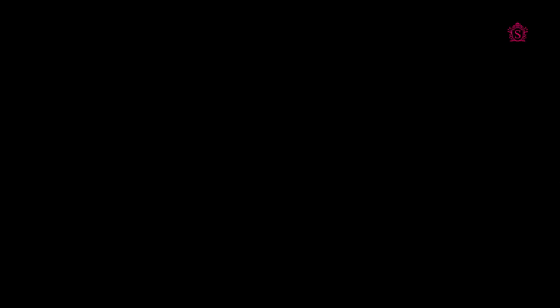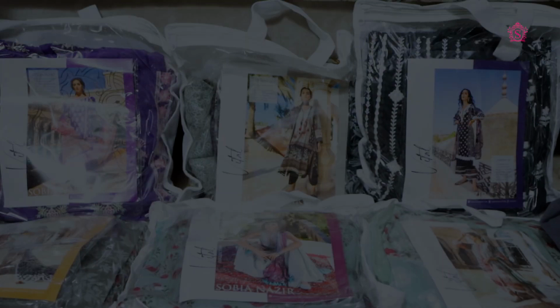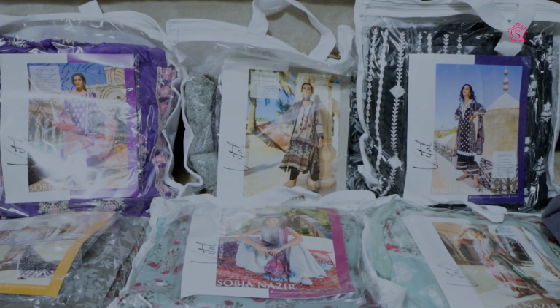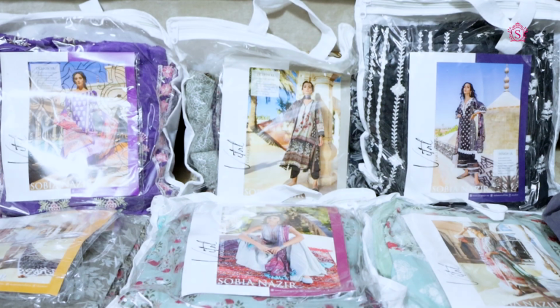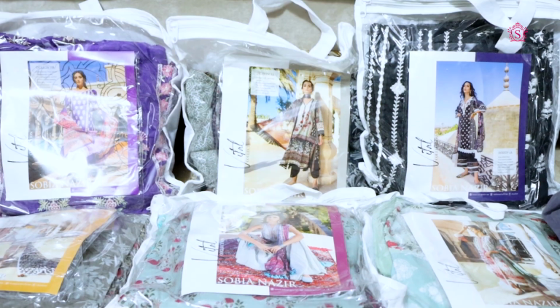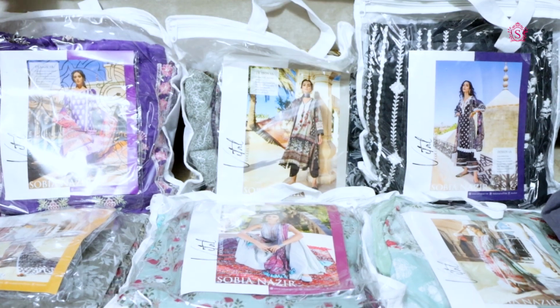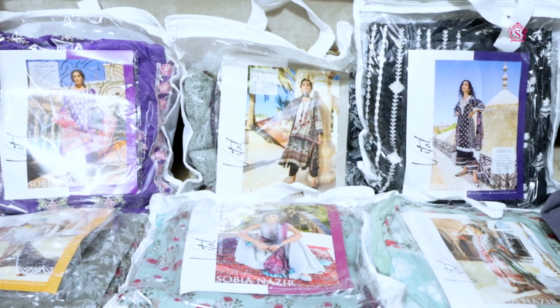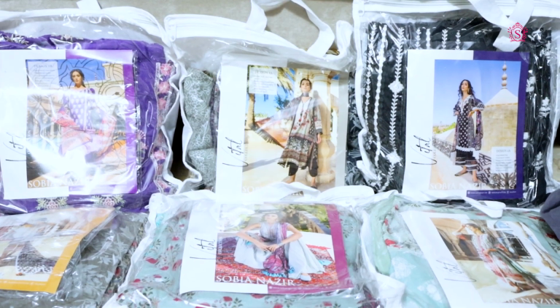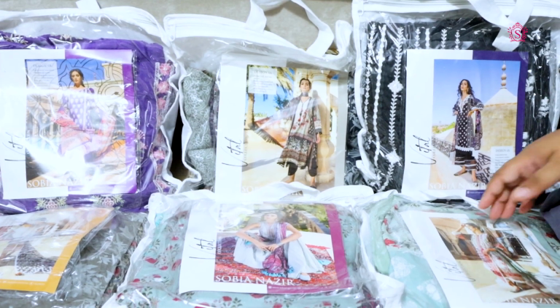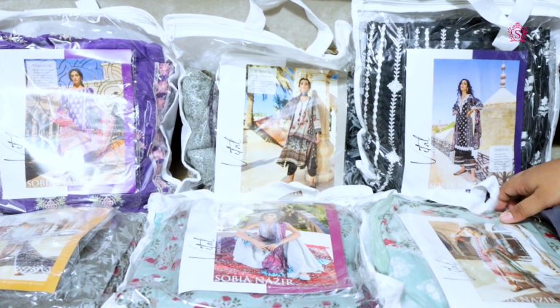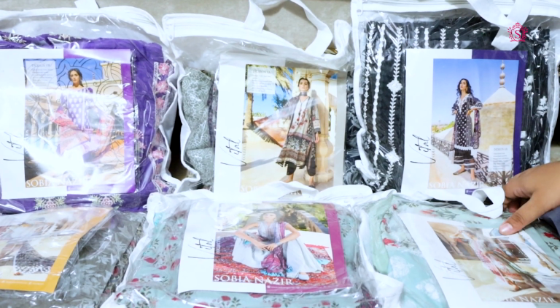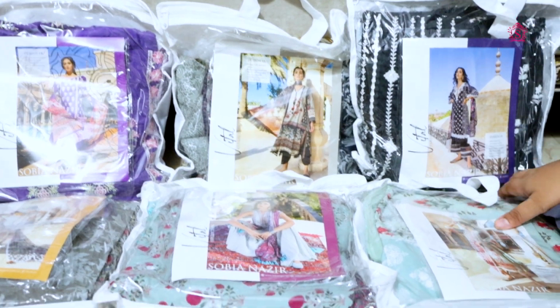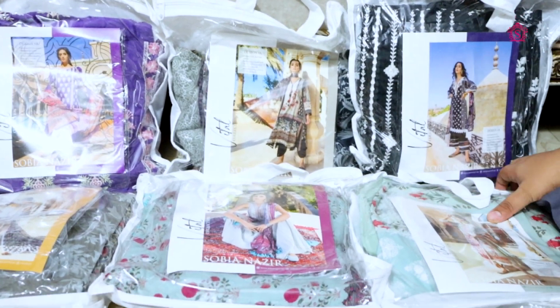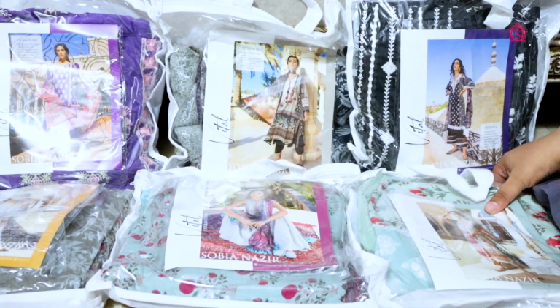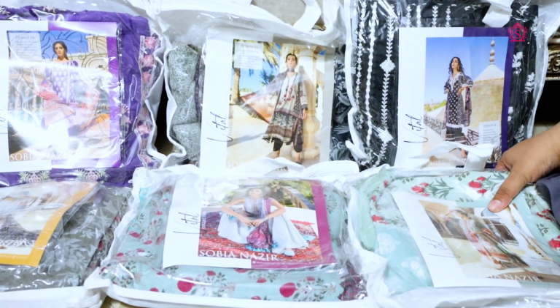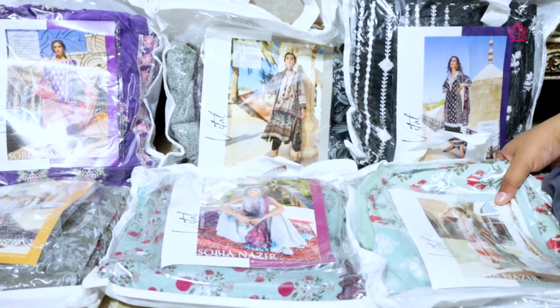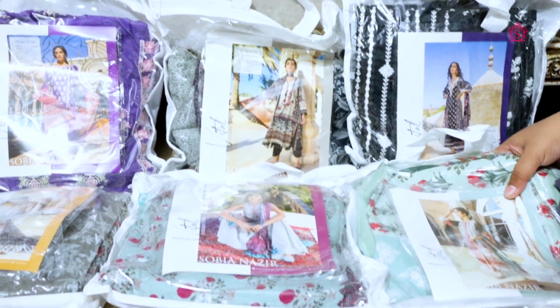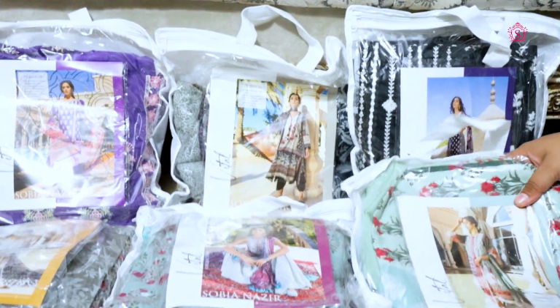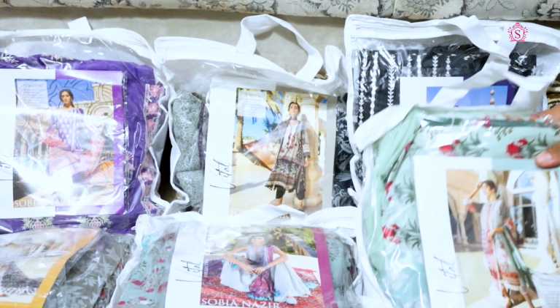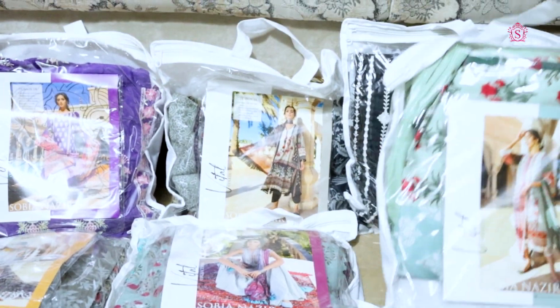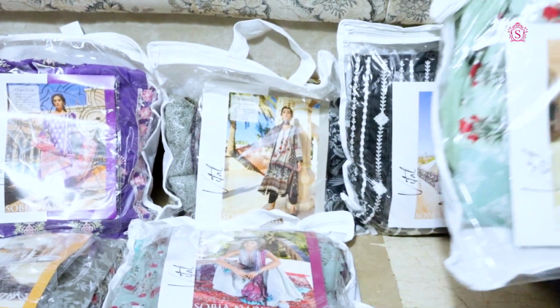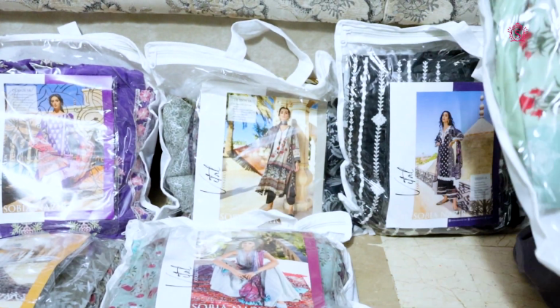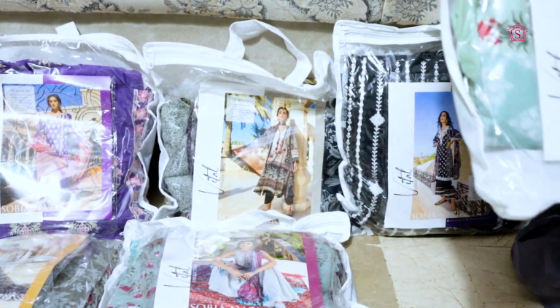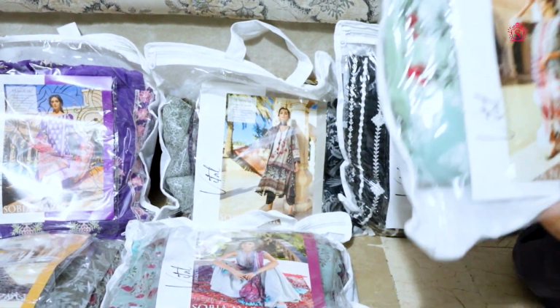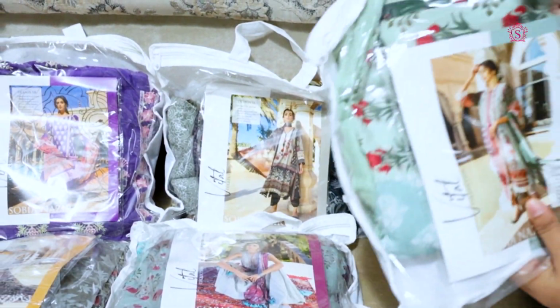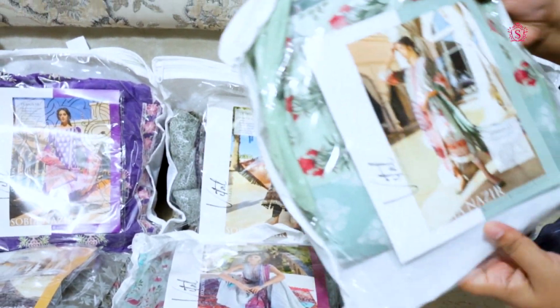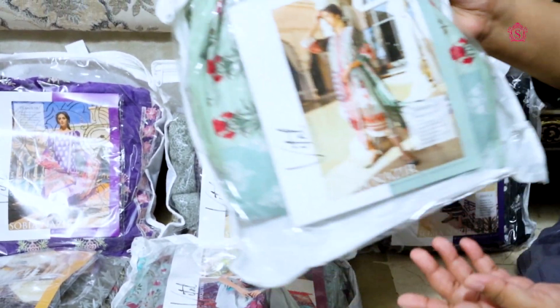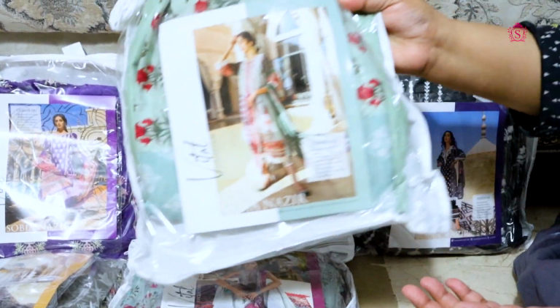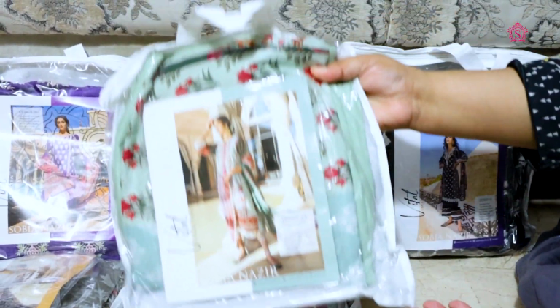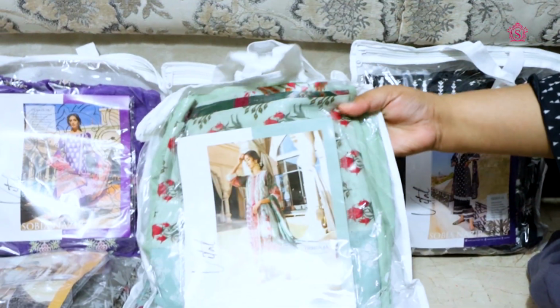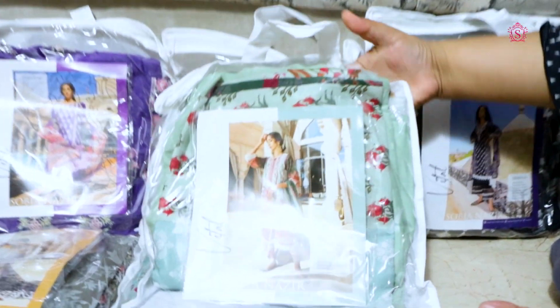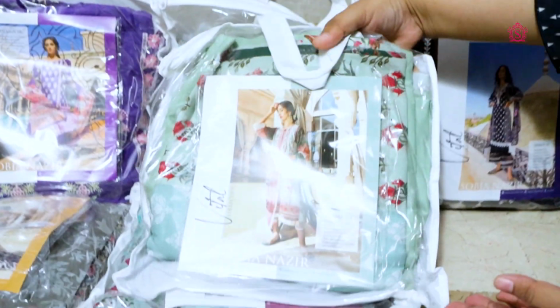Hi, welcome to my channel. Today I am taking you through the Sobia Nazir Vital Collection.